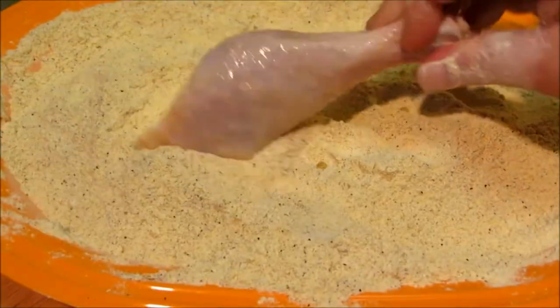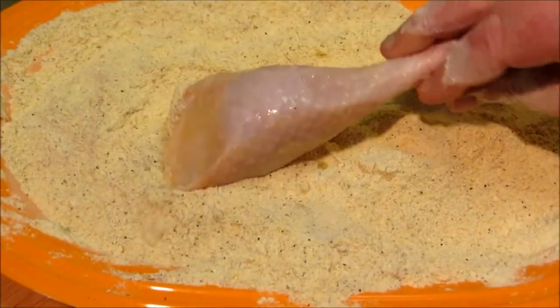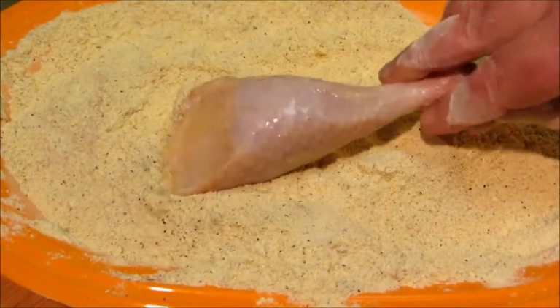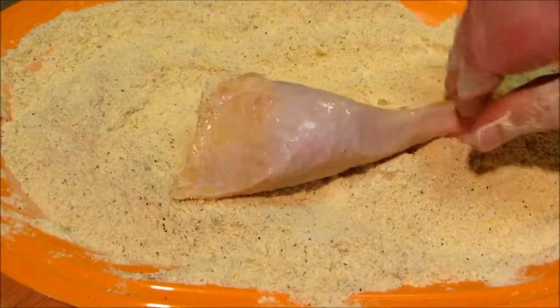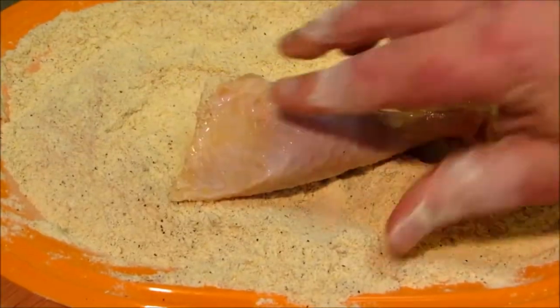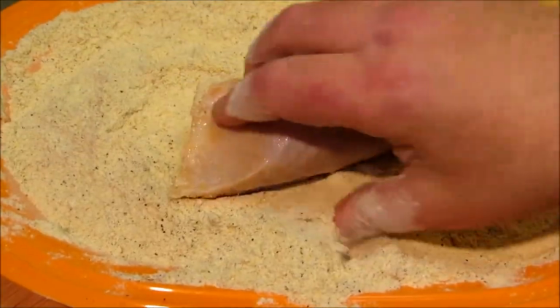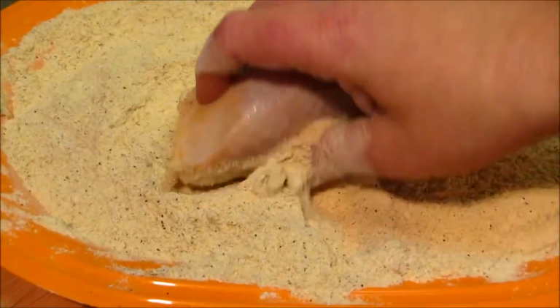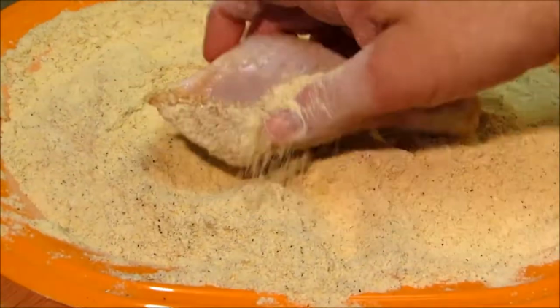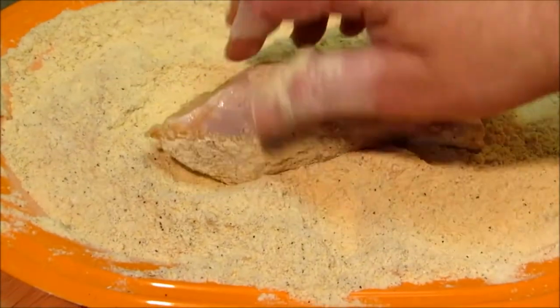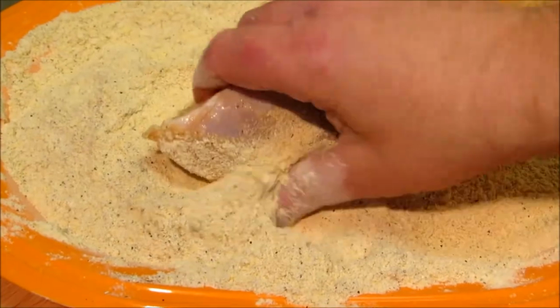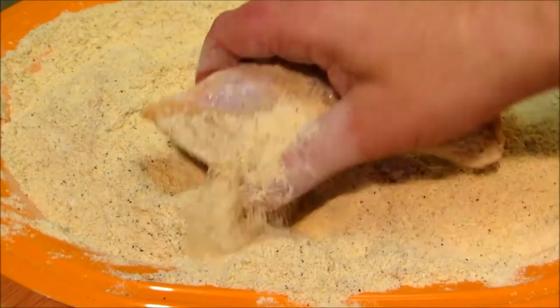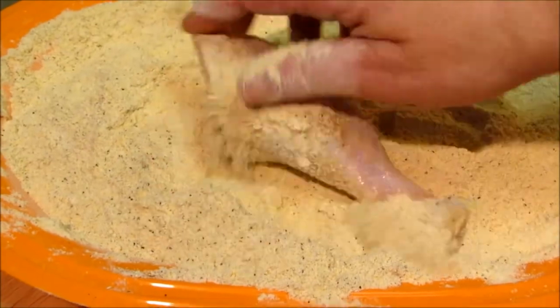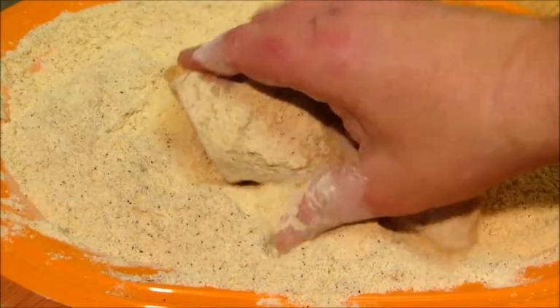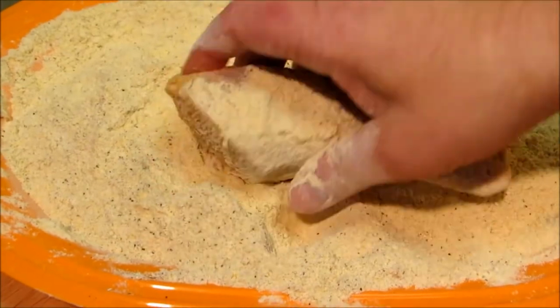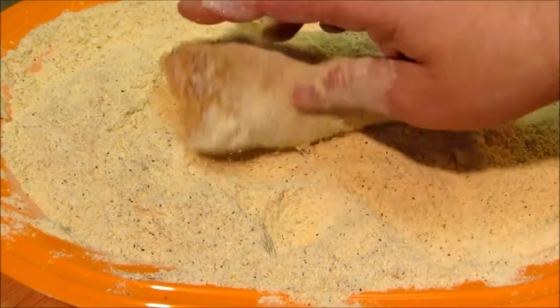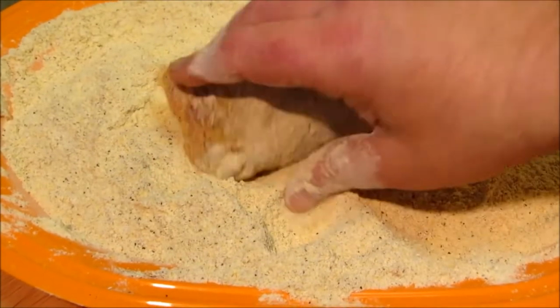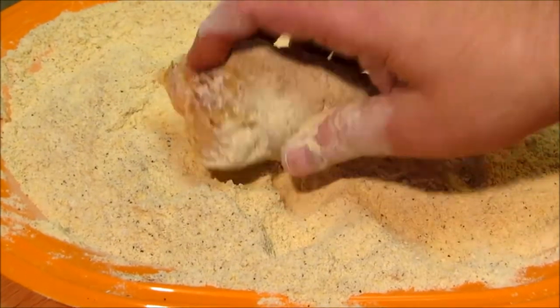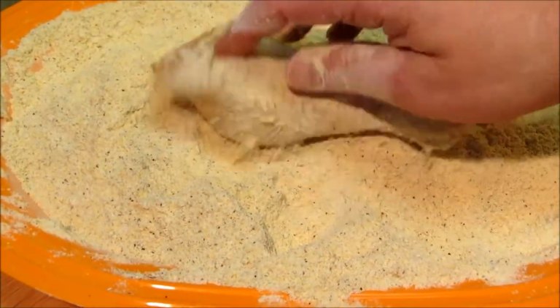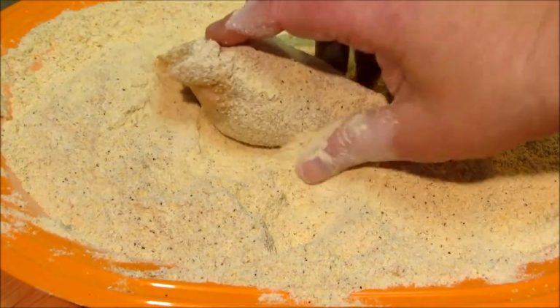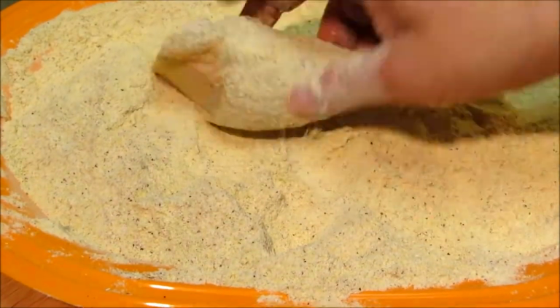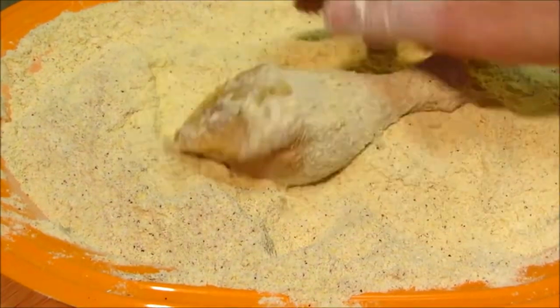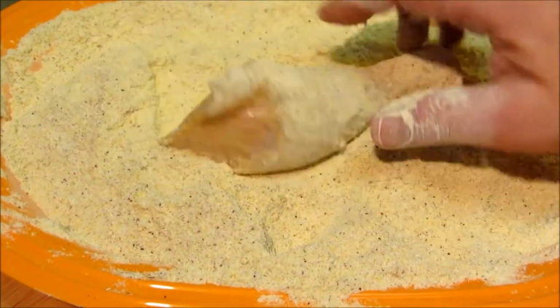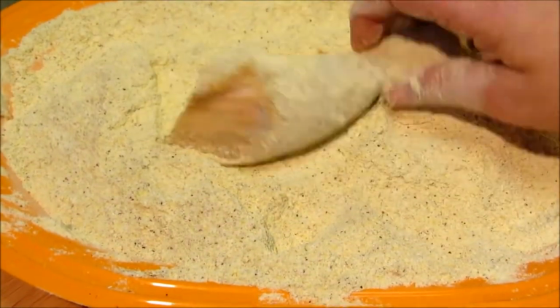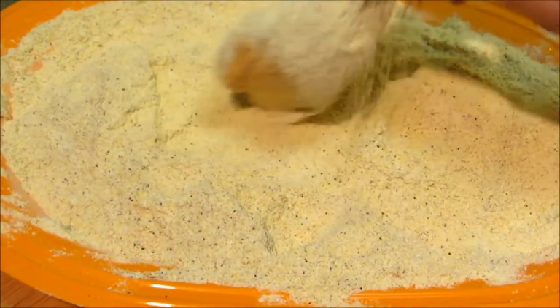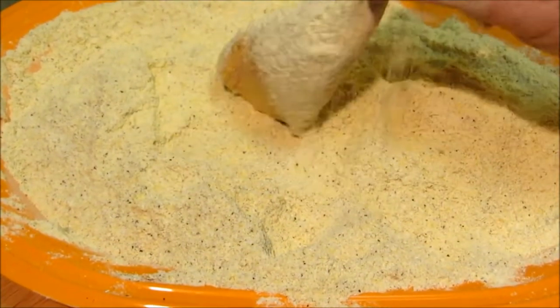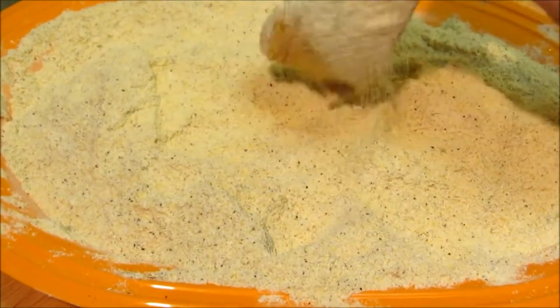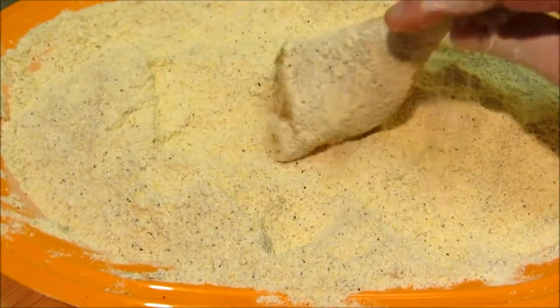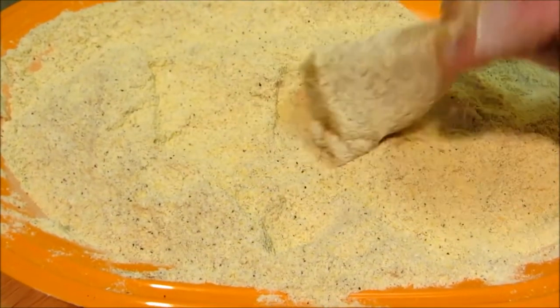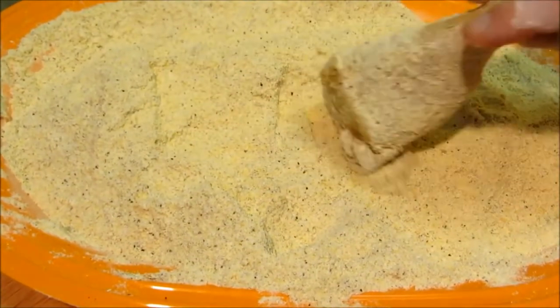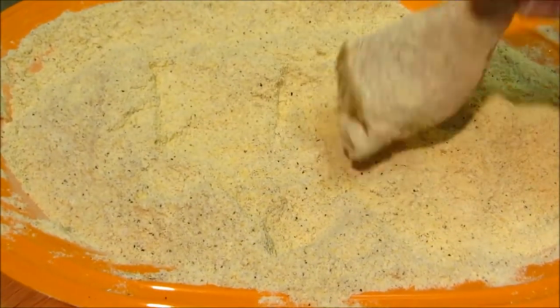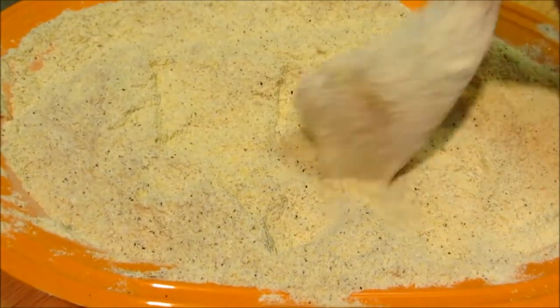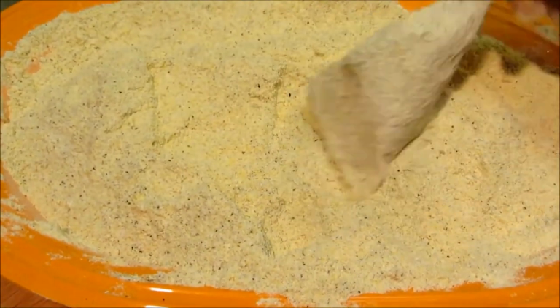Now I'm going to dredge all over chicken pieces in the seasoned cornmeal, and the chicken pieces are just wet with water — there's no milk or egg on them.